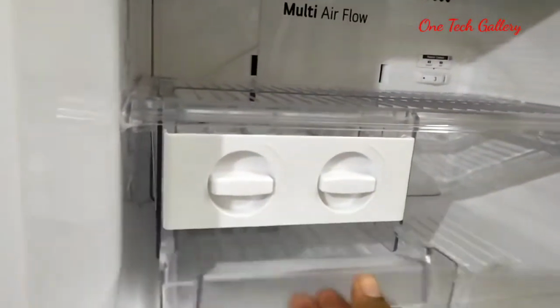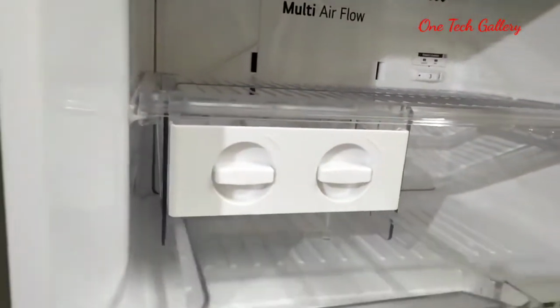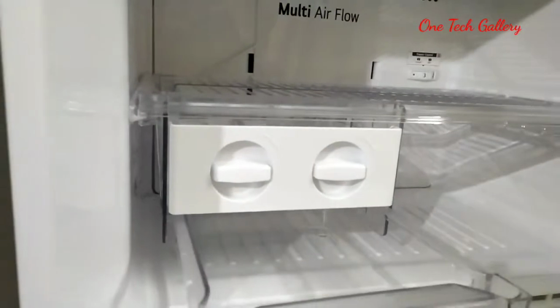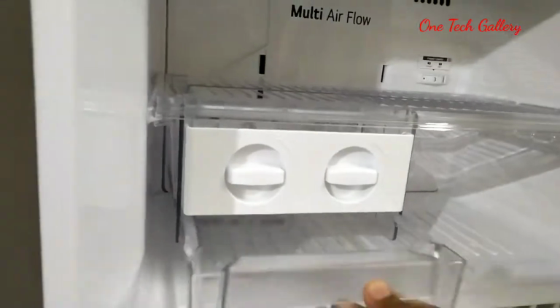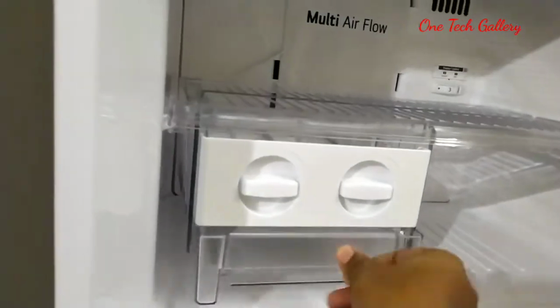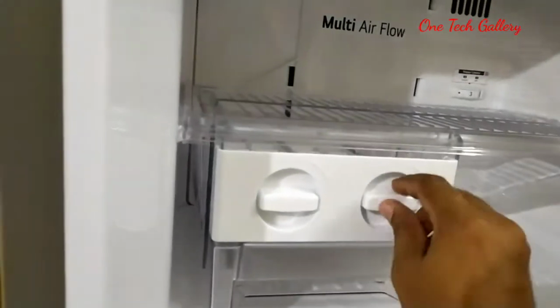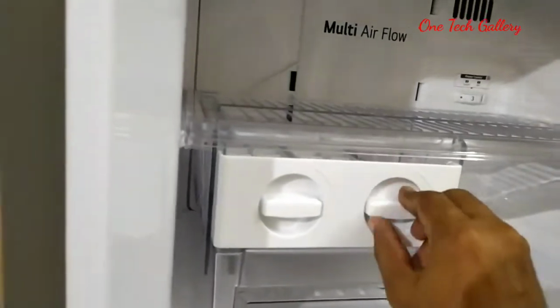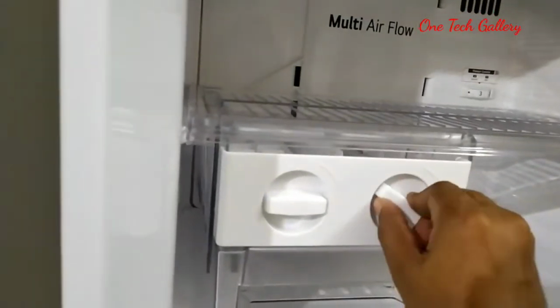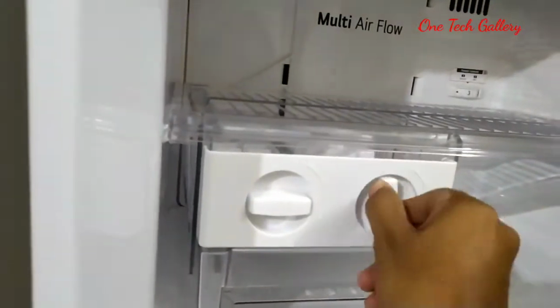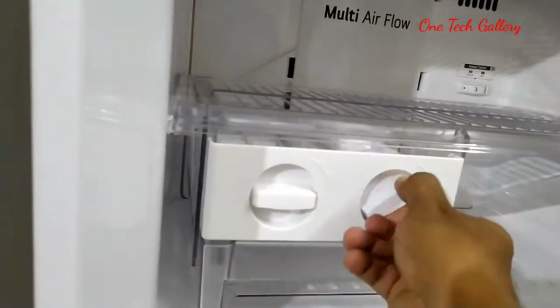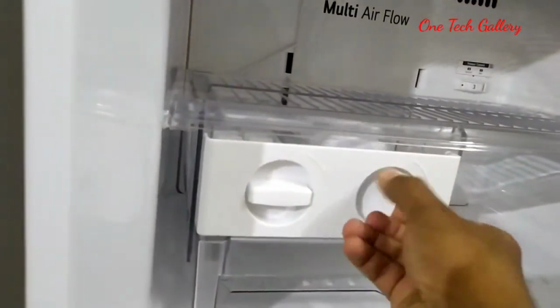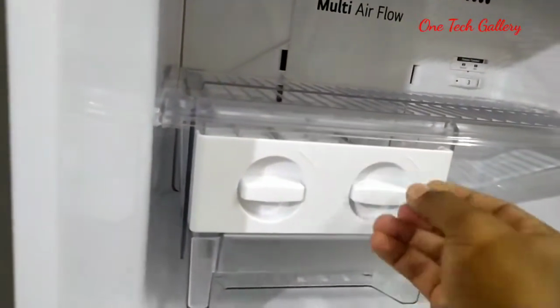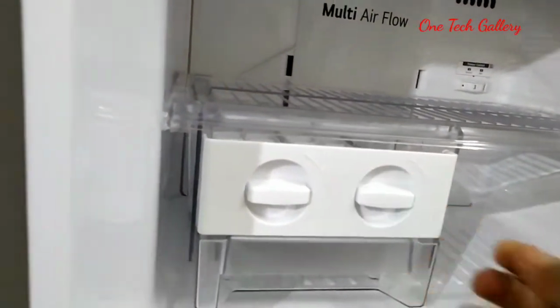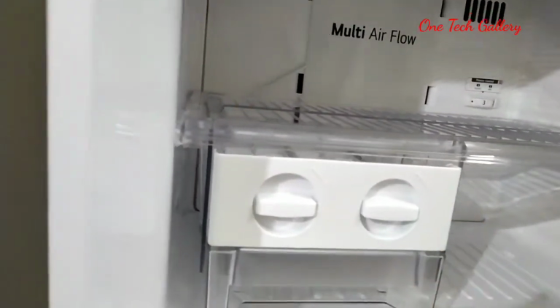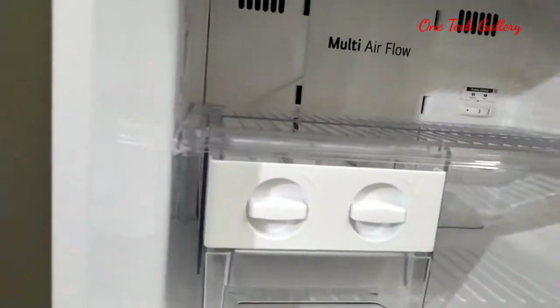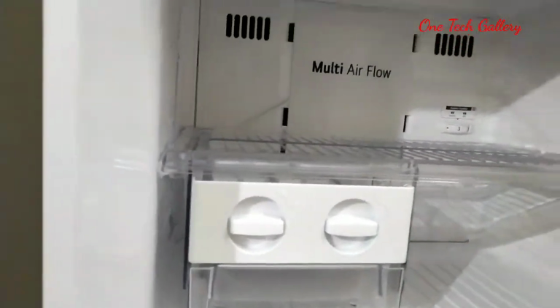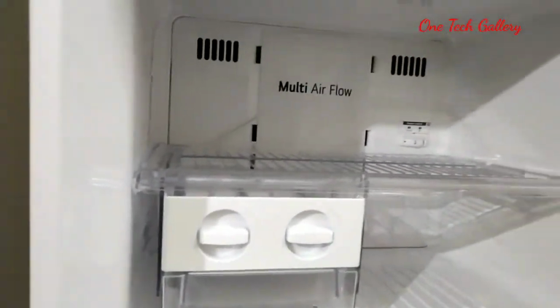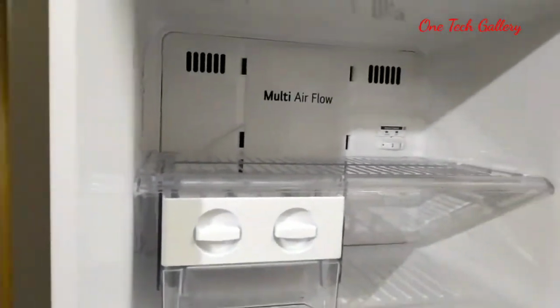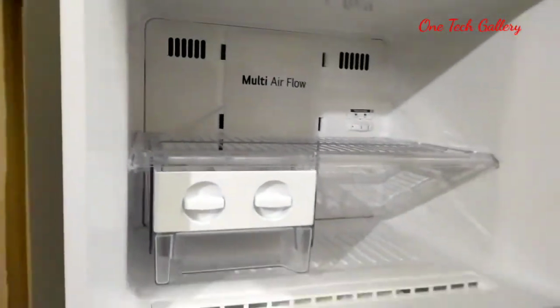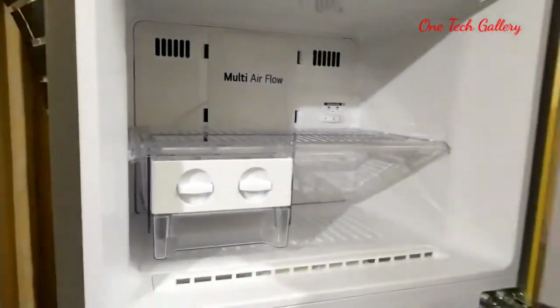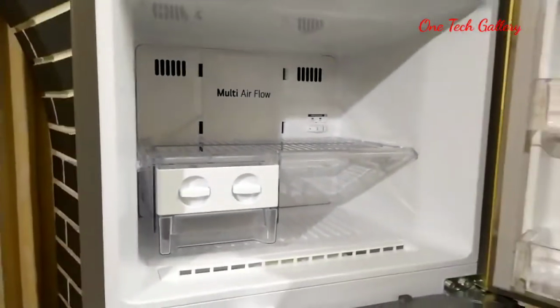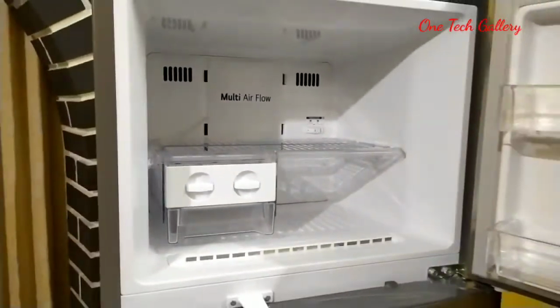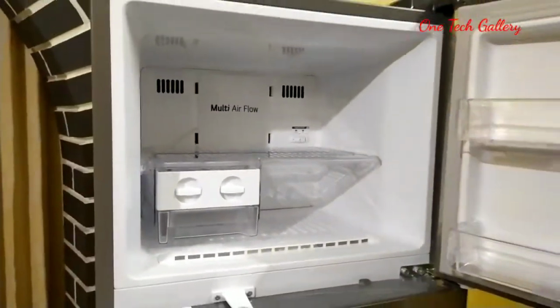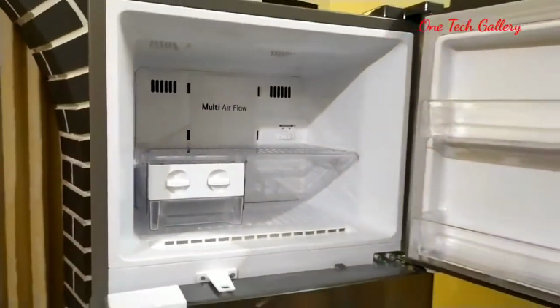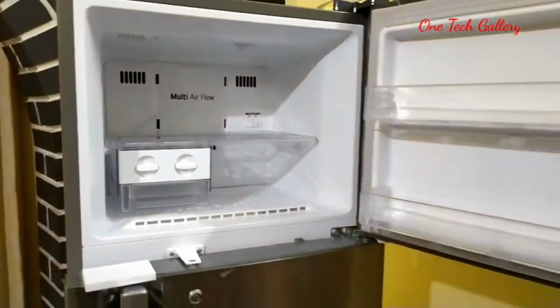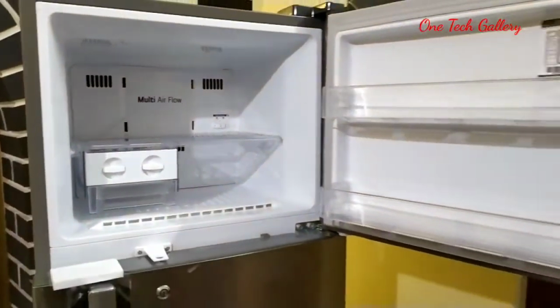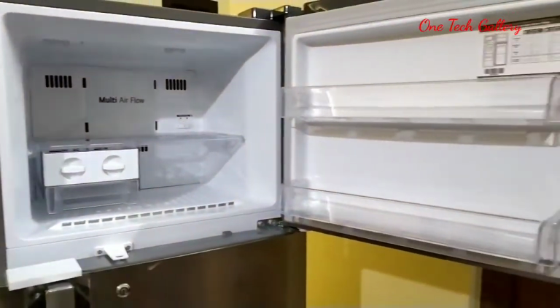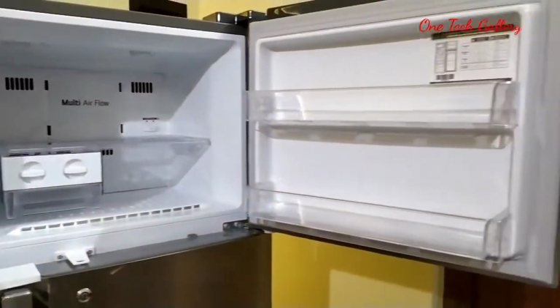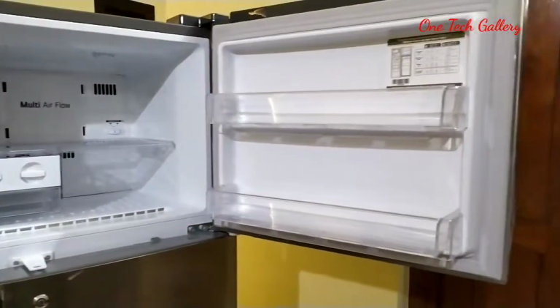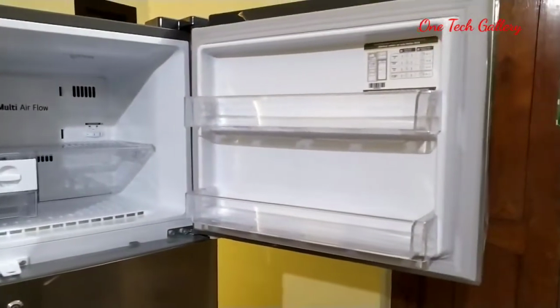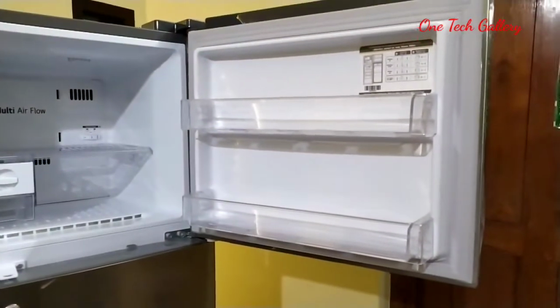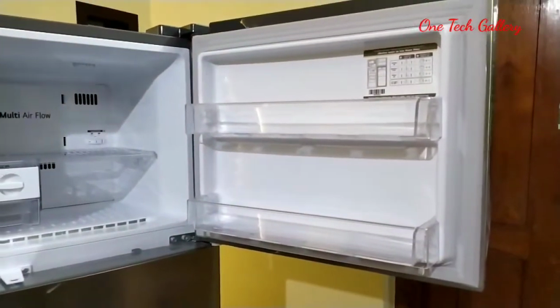For example, we use a large cube. We take the frame and place the base.